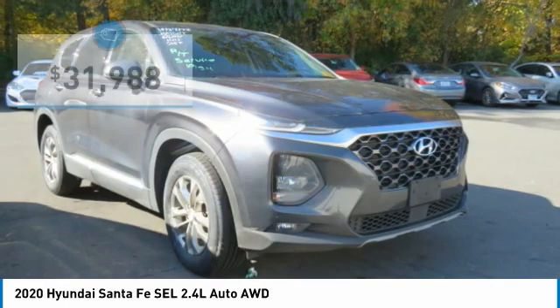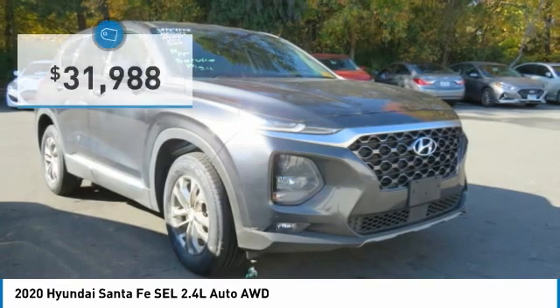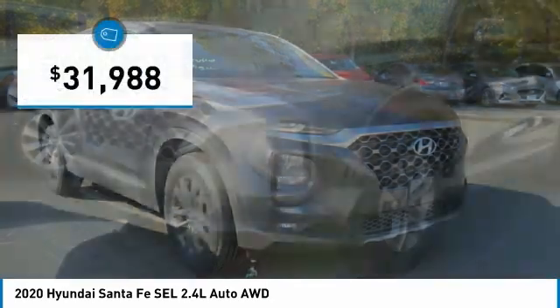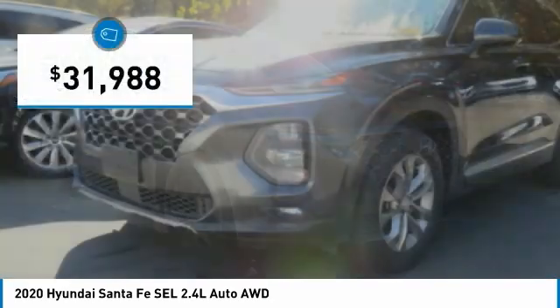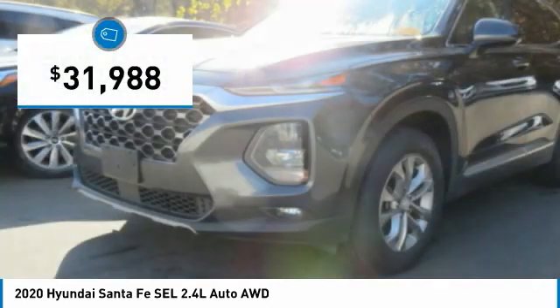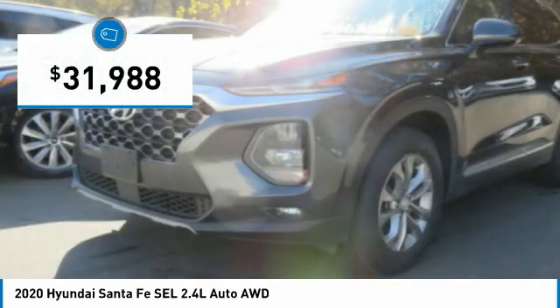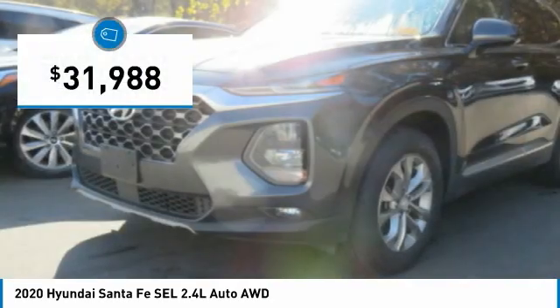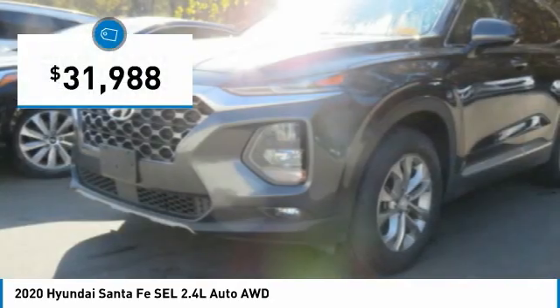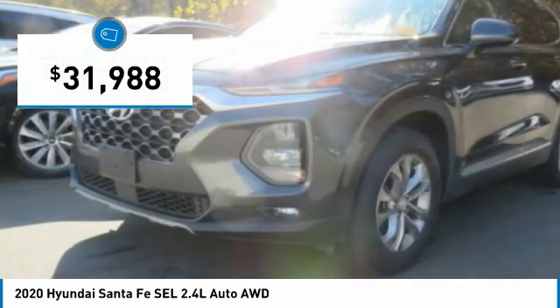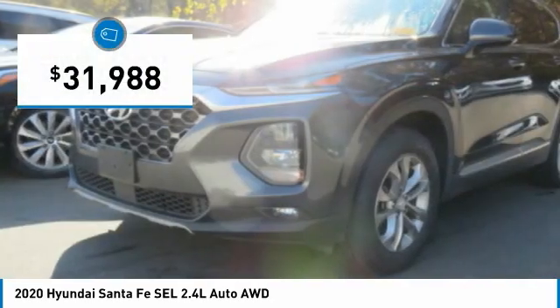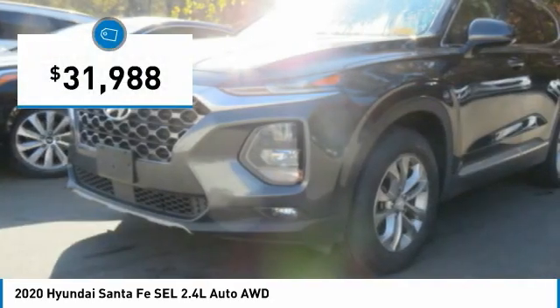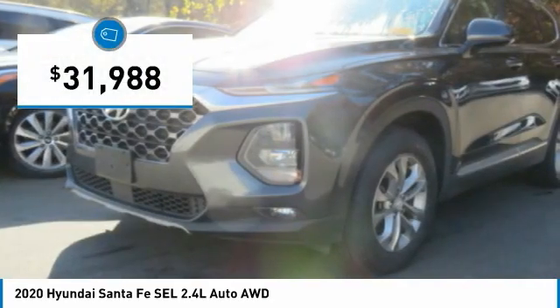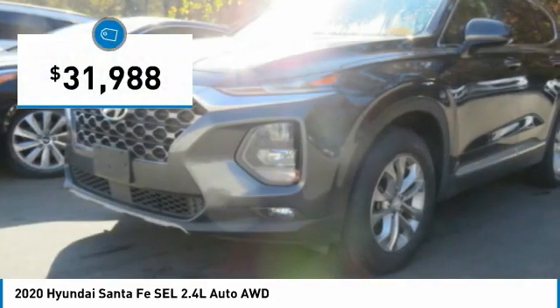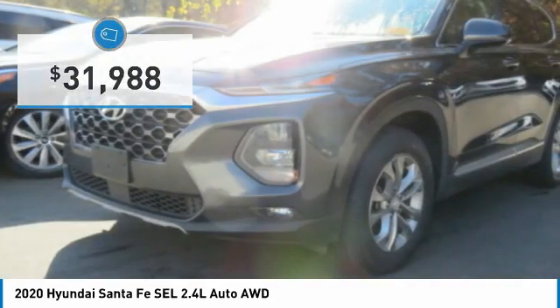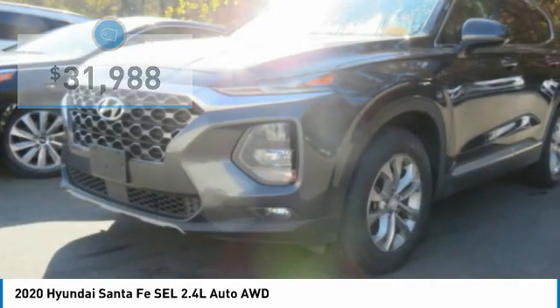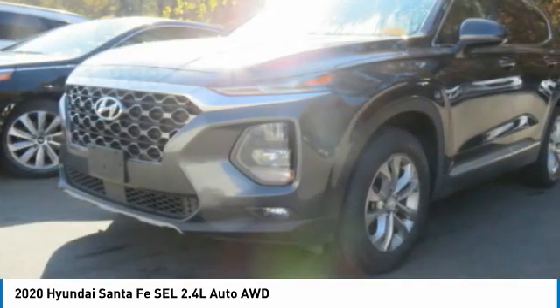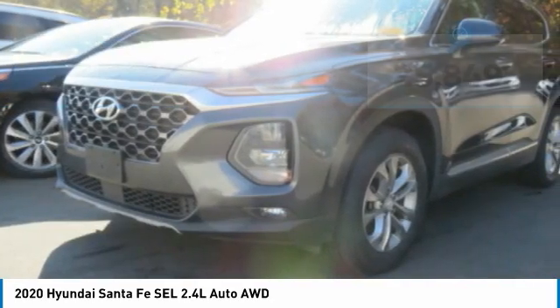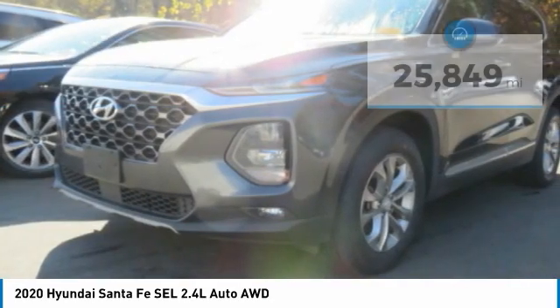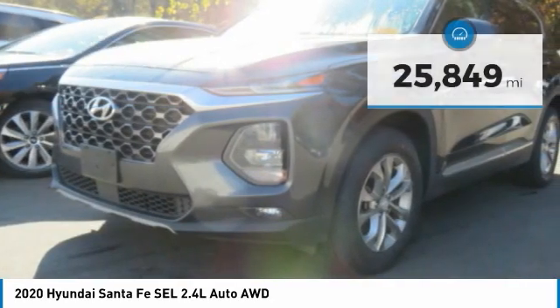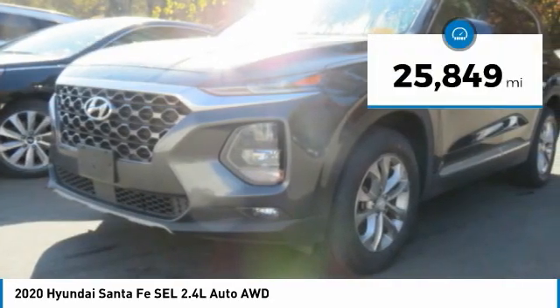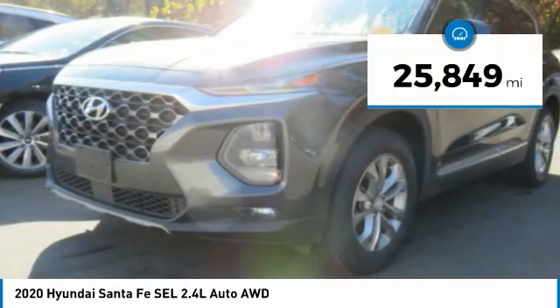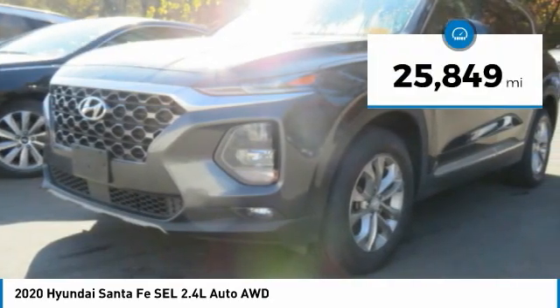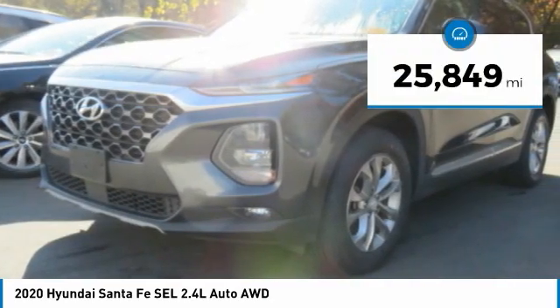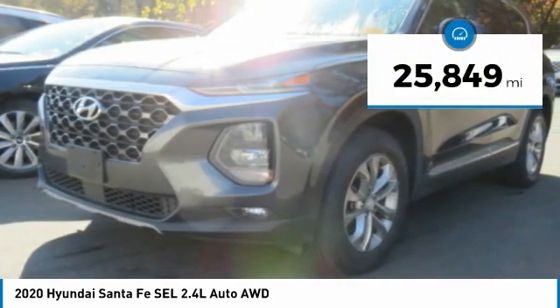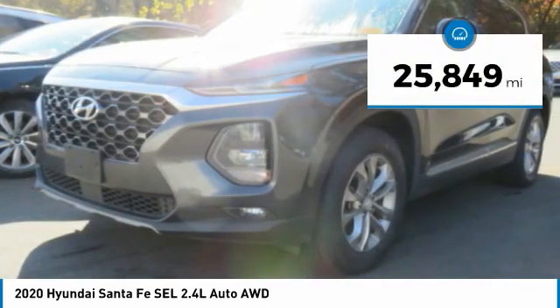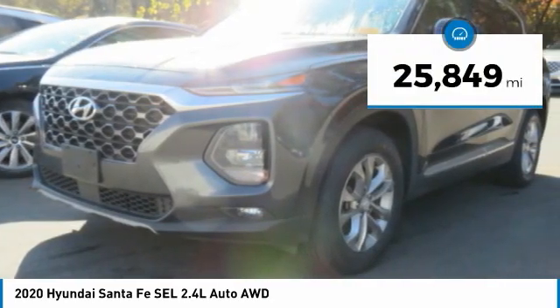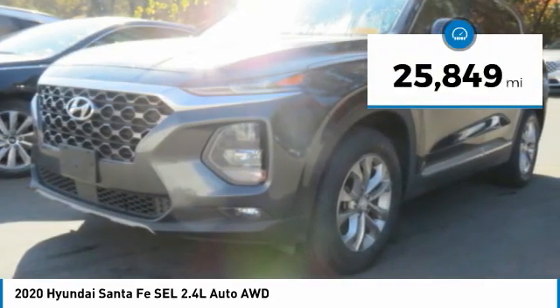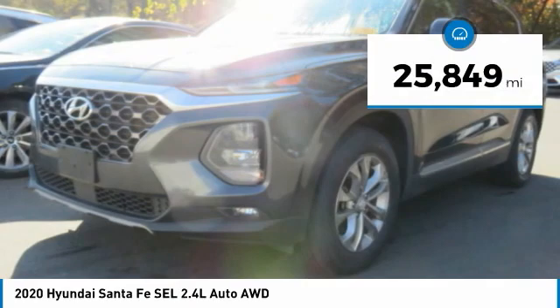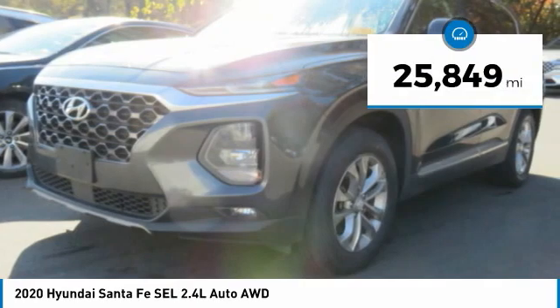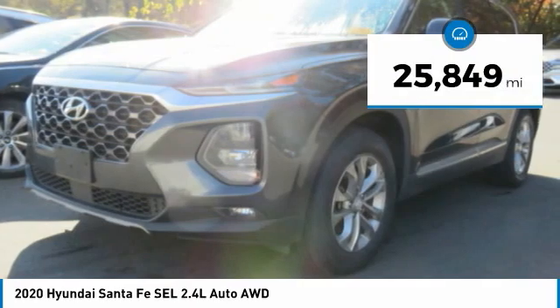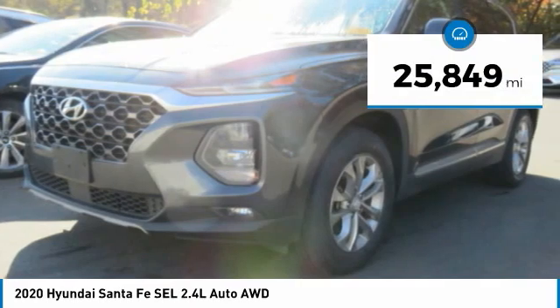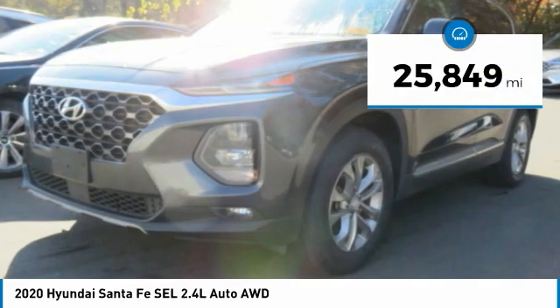And it is priced below $35,000. This vehicle has less than 30,000 miles.